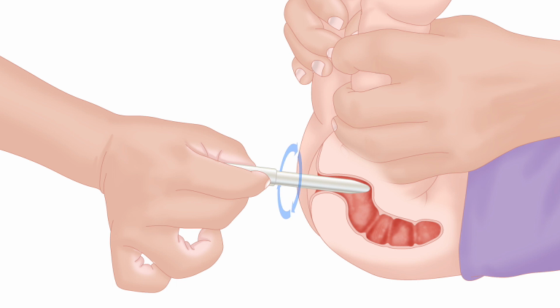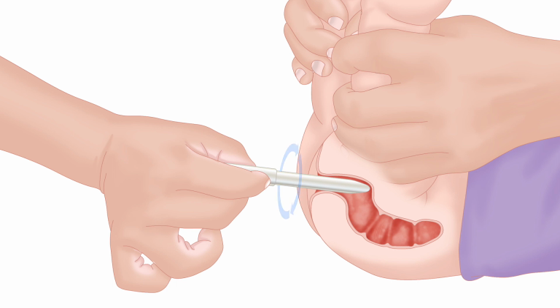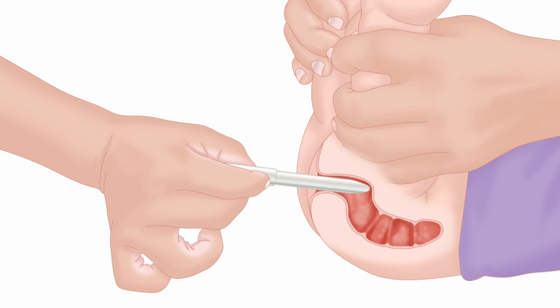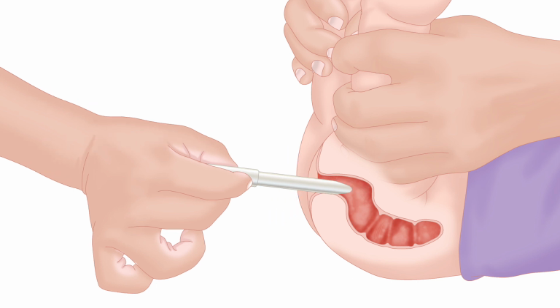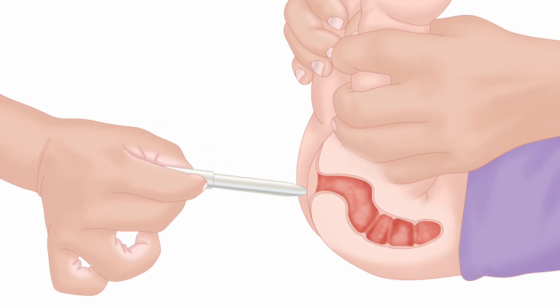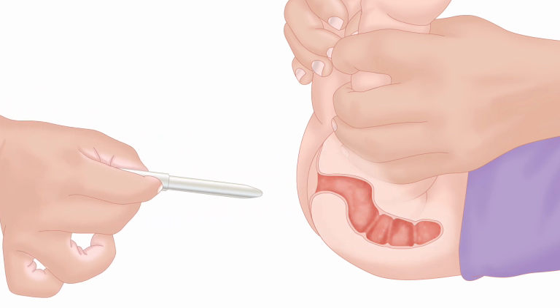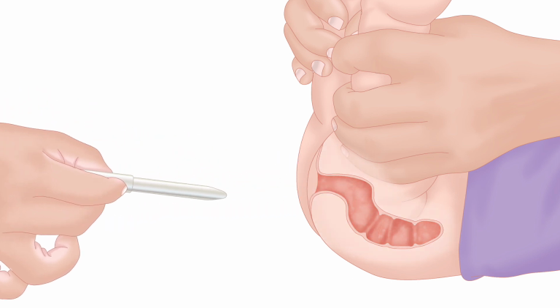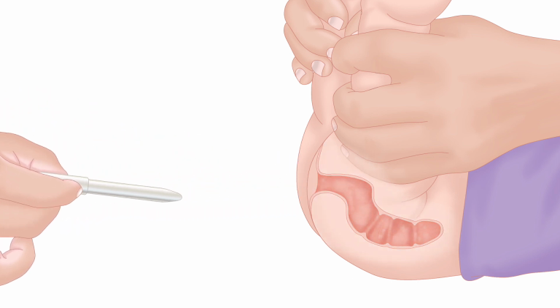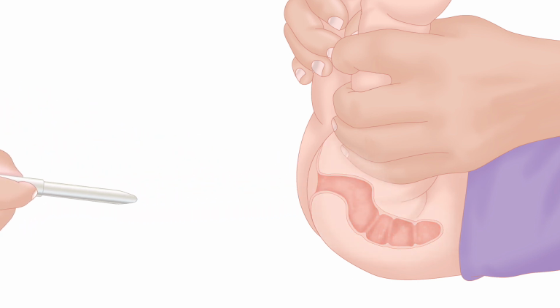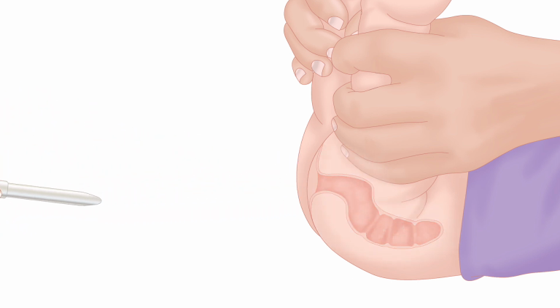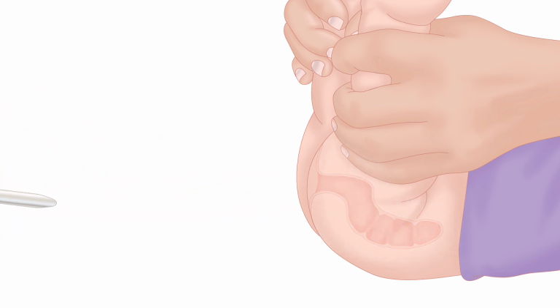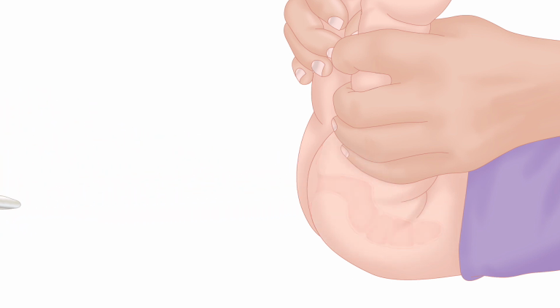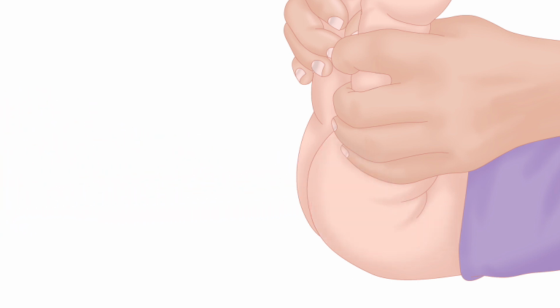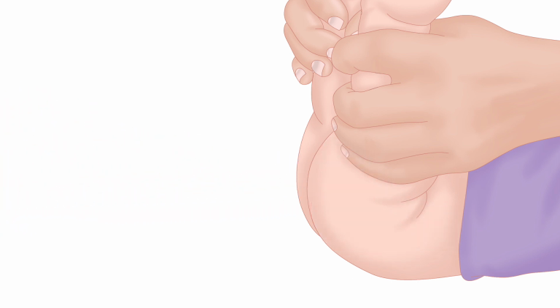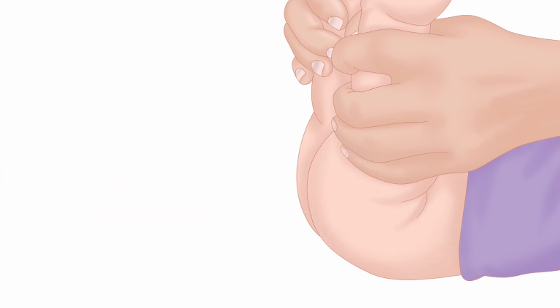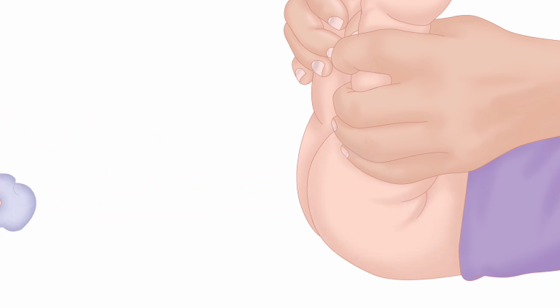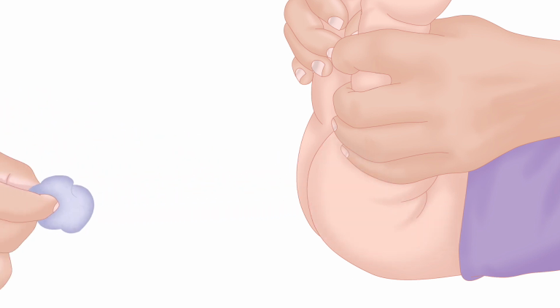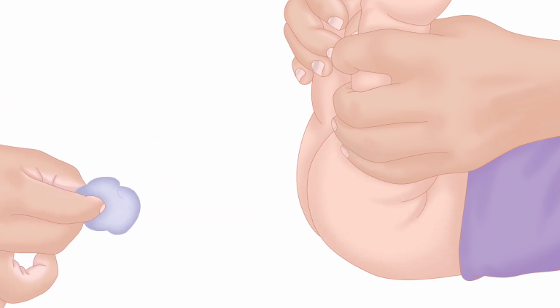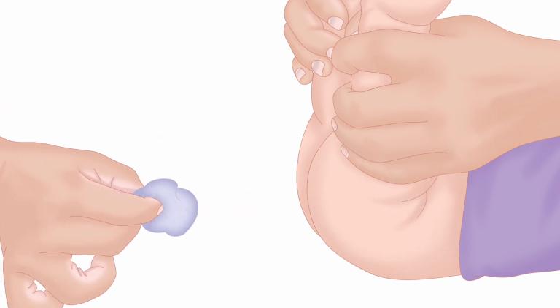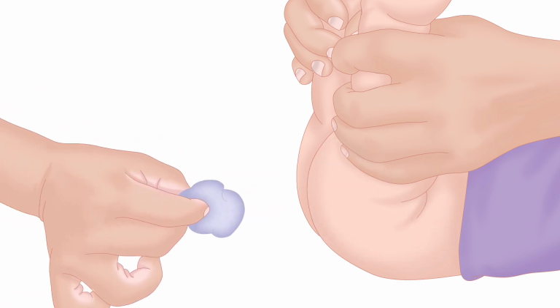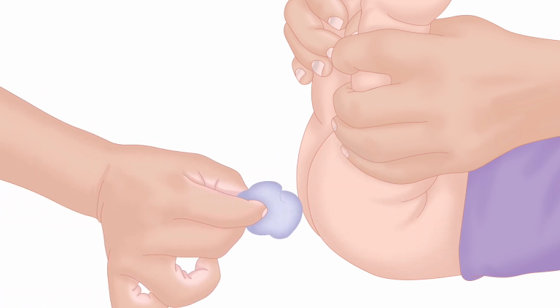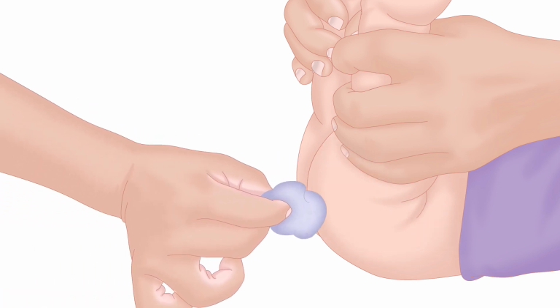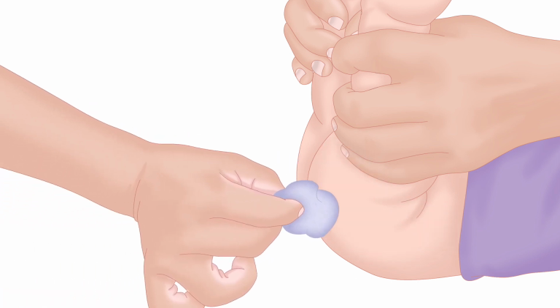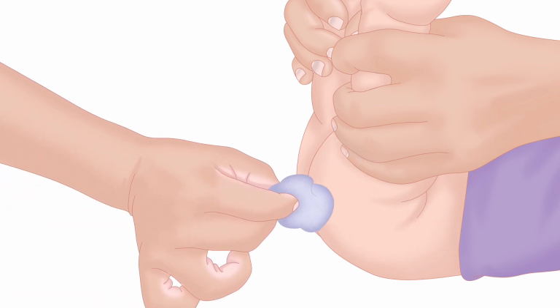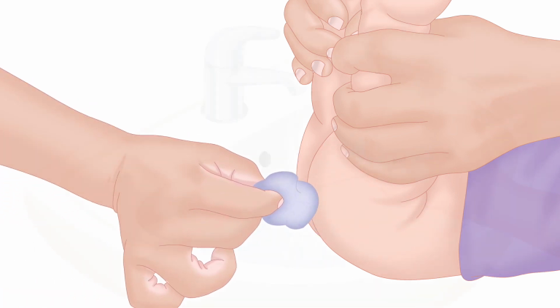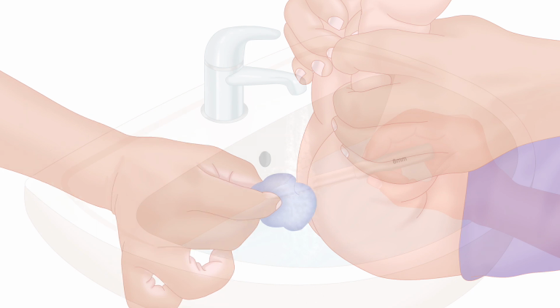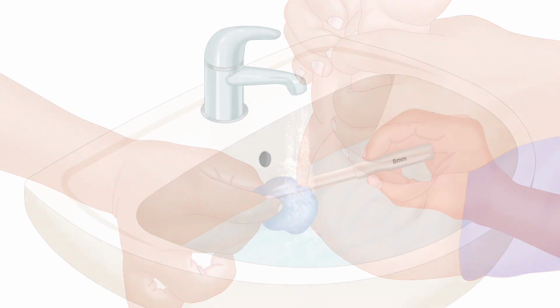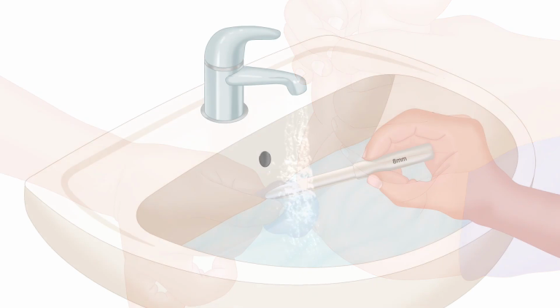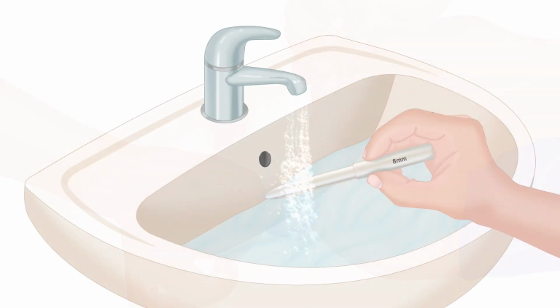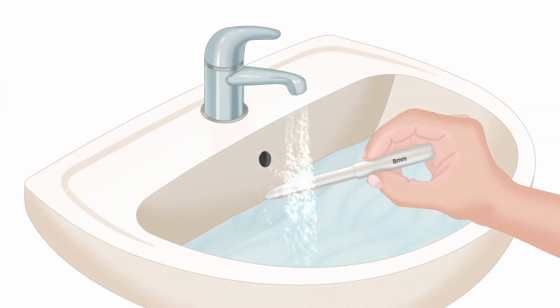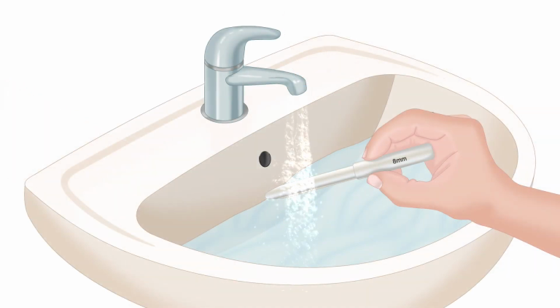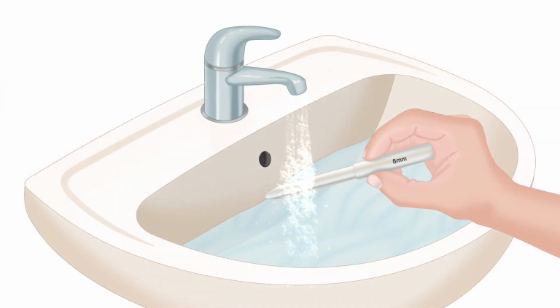Gently remove the dilator, change your child's diaper, and wash the dilator with warm soap and water.